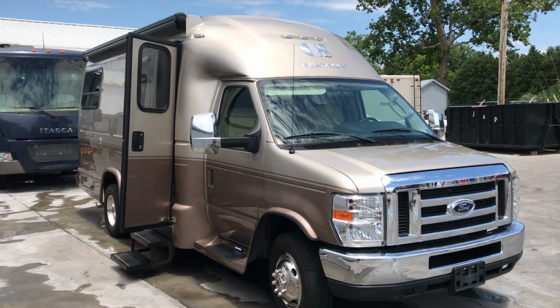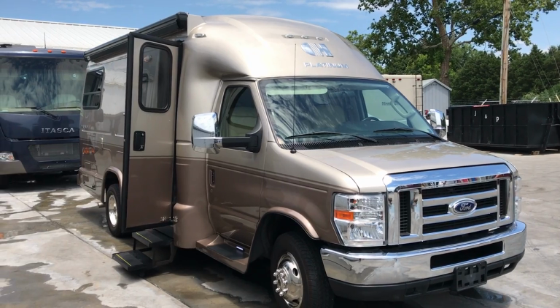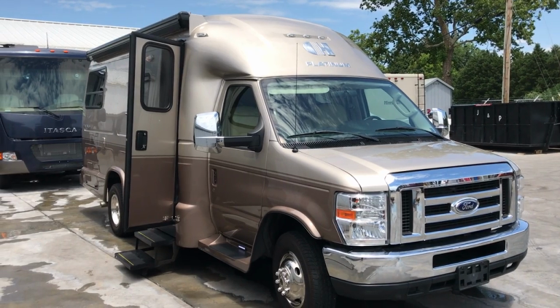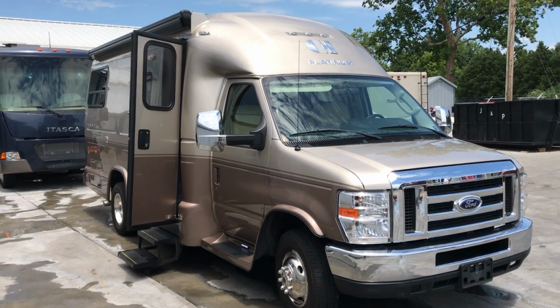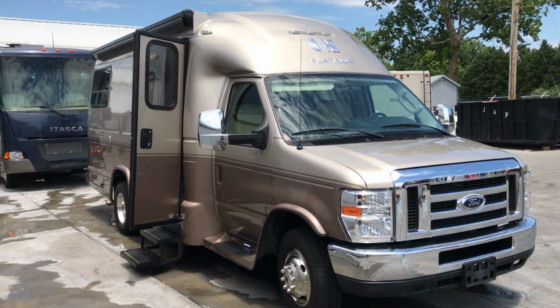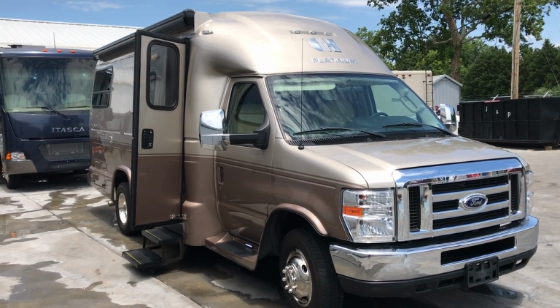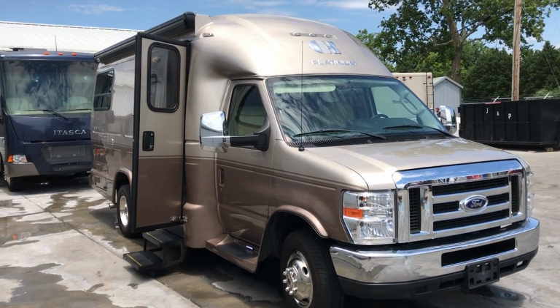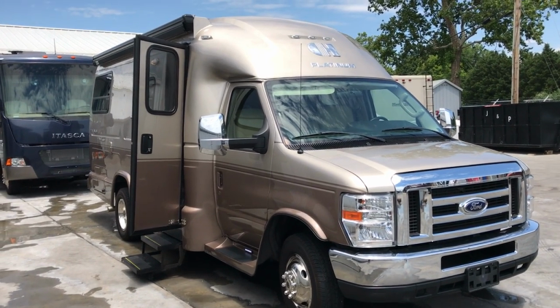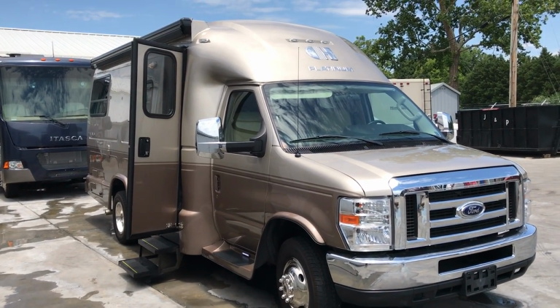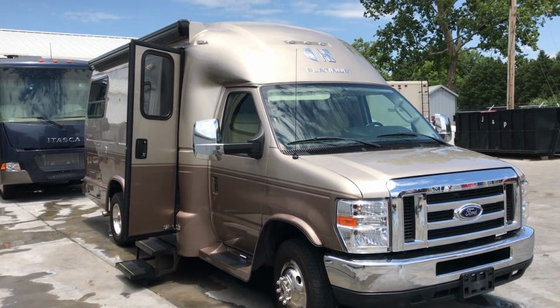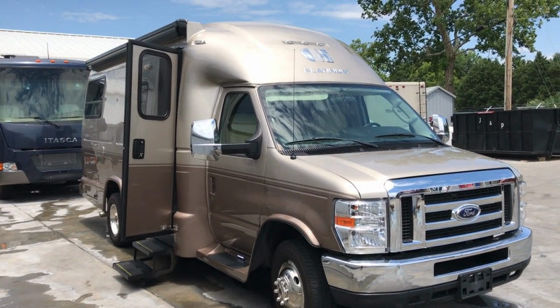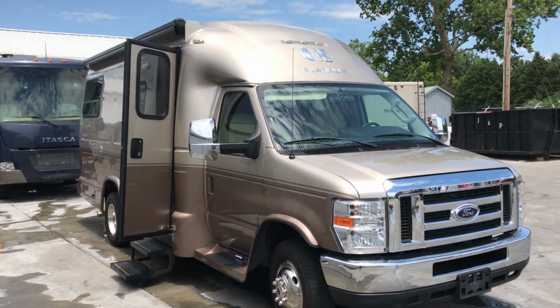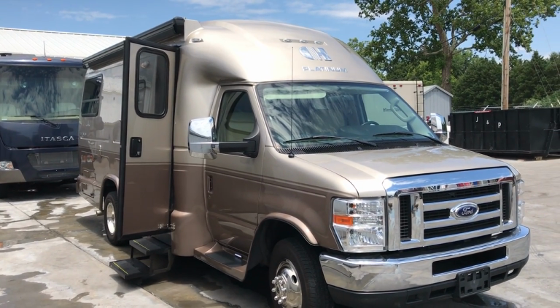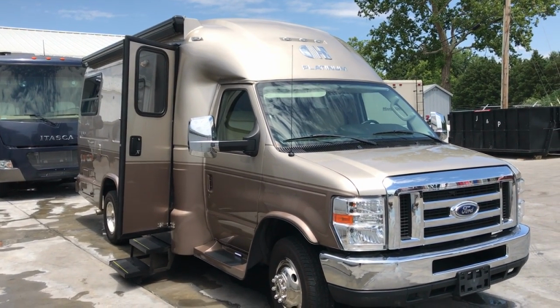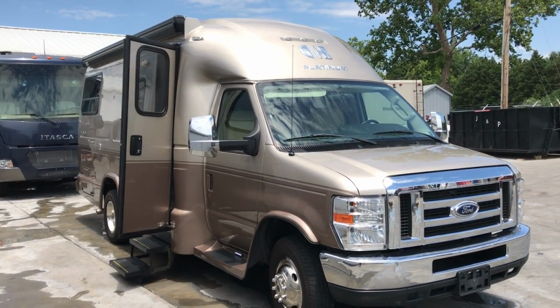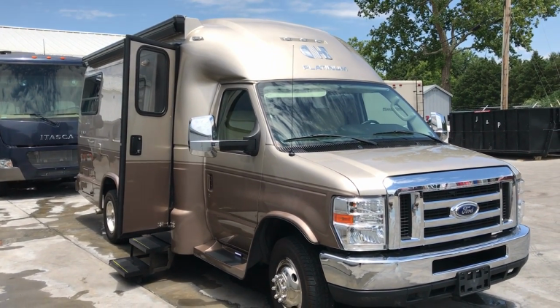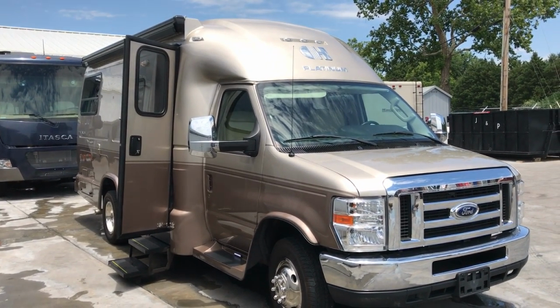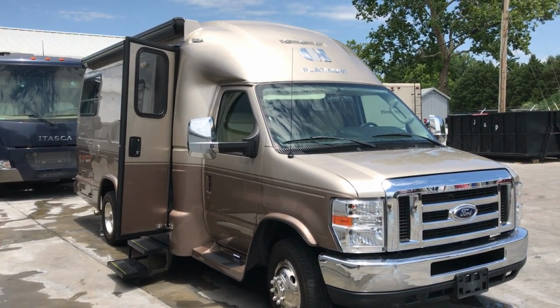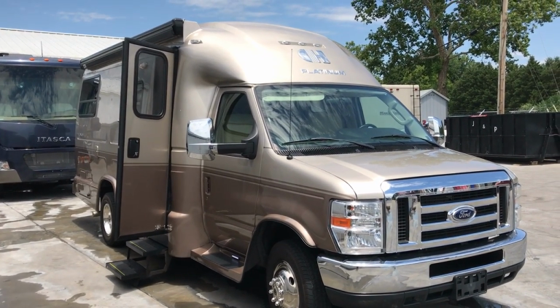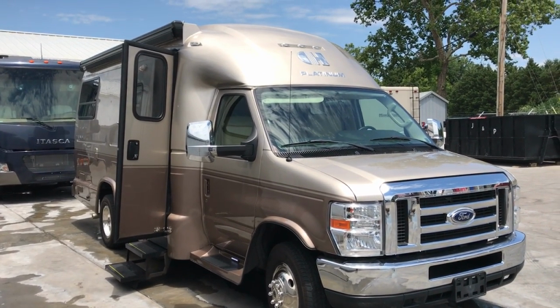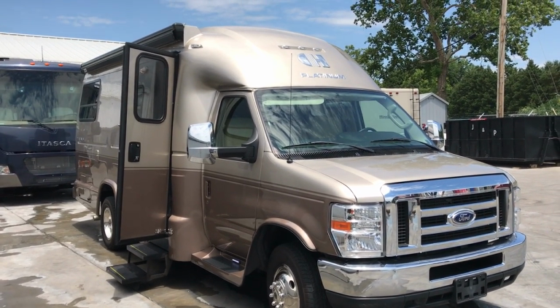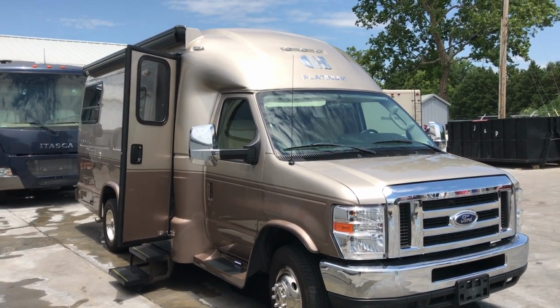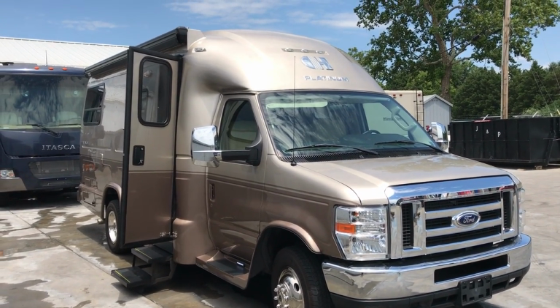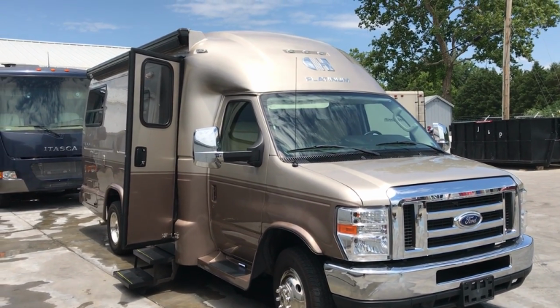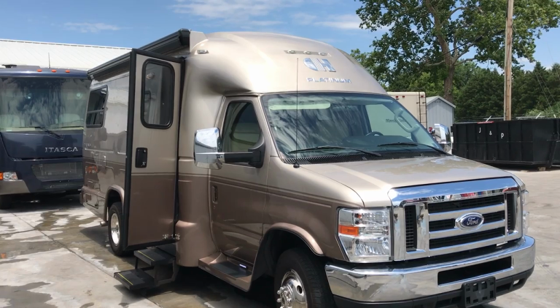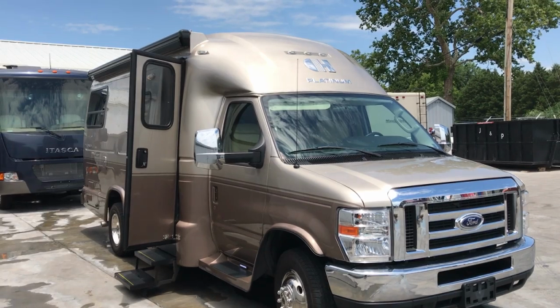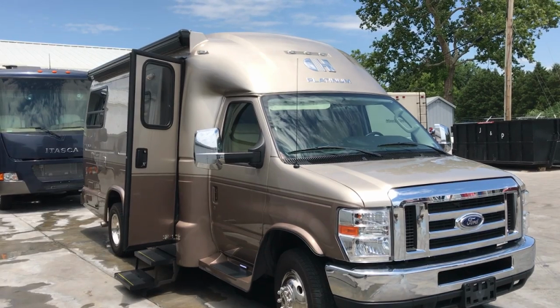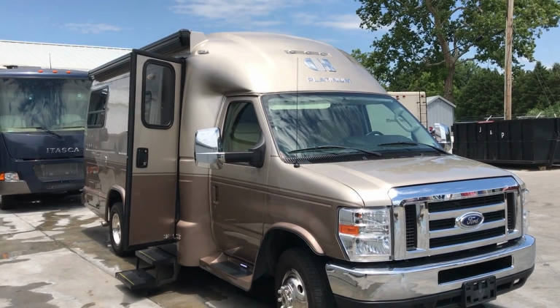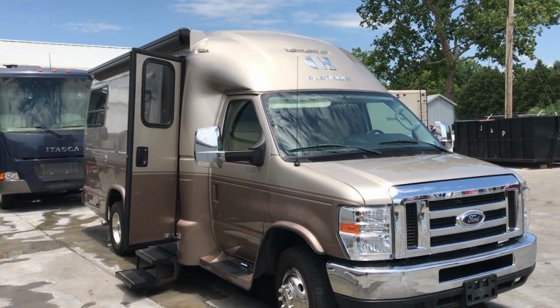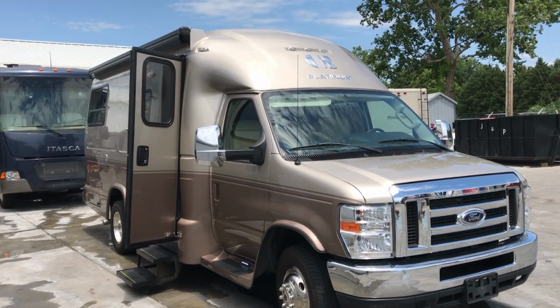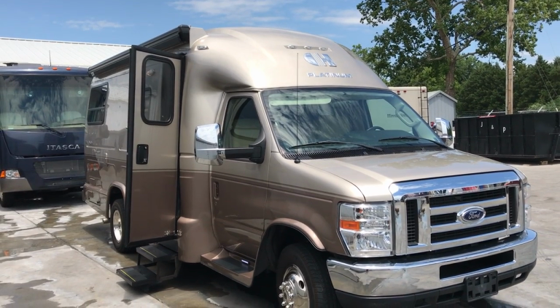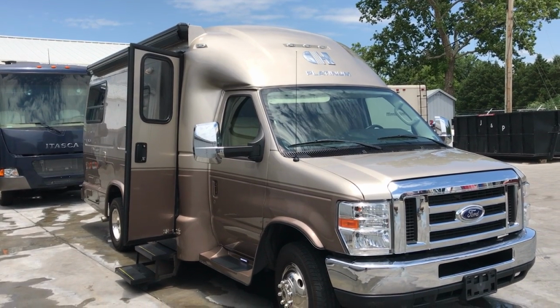Folks, this is Paul Chamberlain, the Air Force Guide, coming here from Beckley's Camping Center. And boy, do we have a heck of a trade come in today.